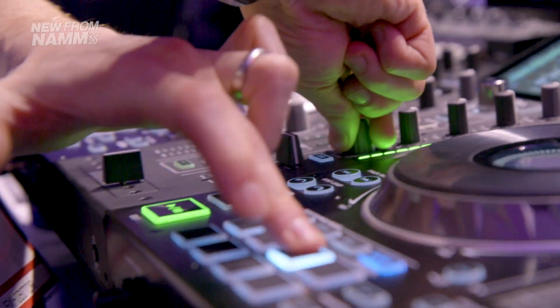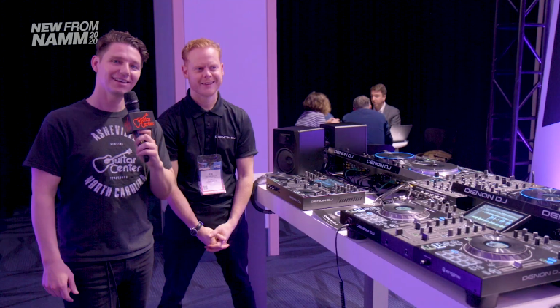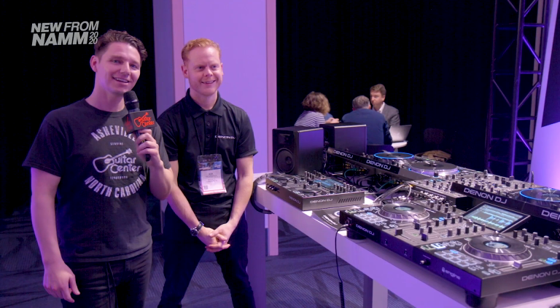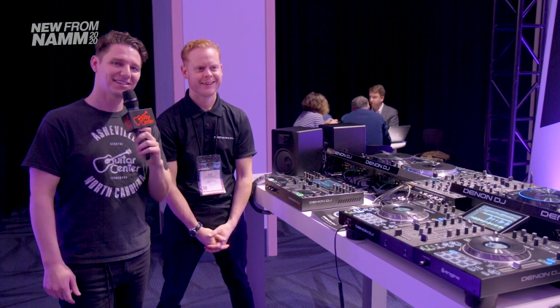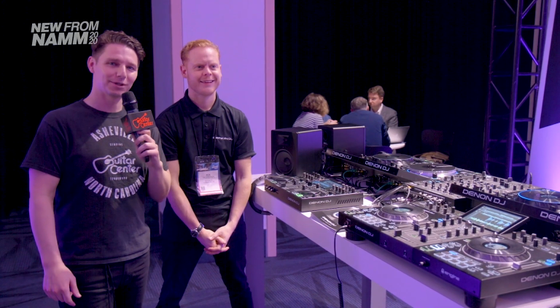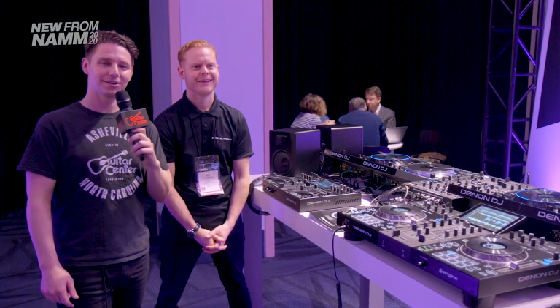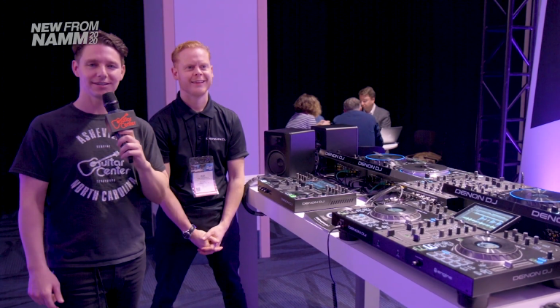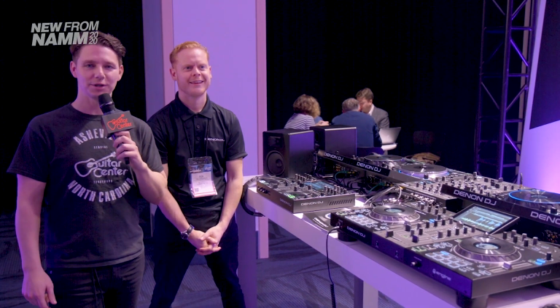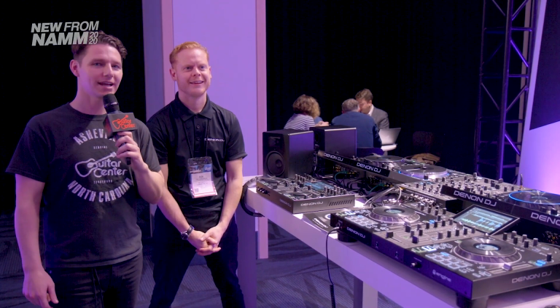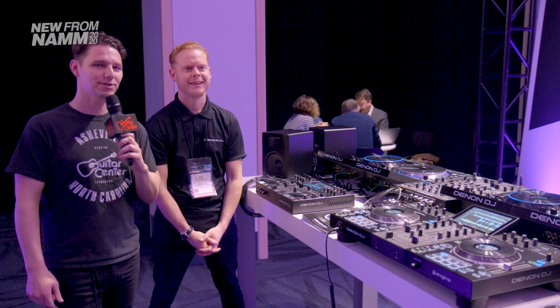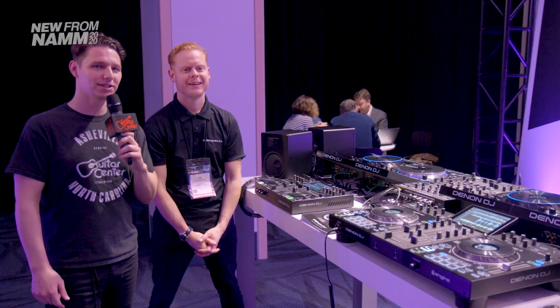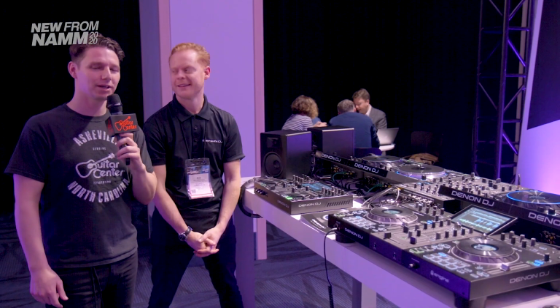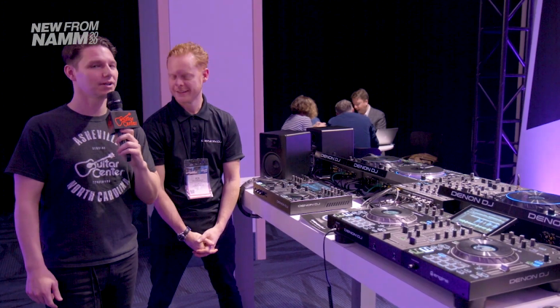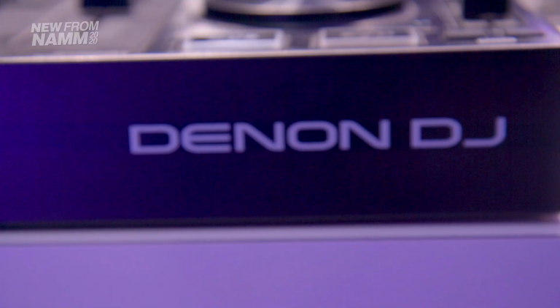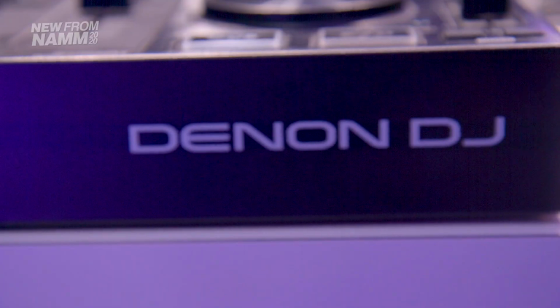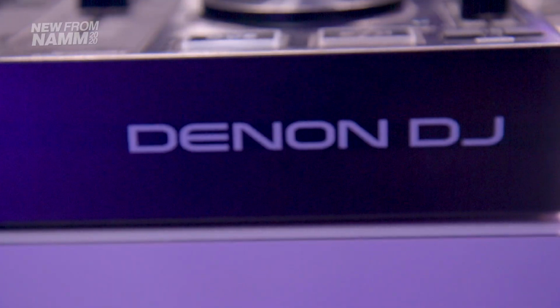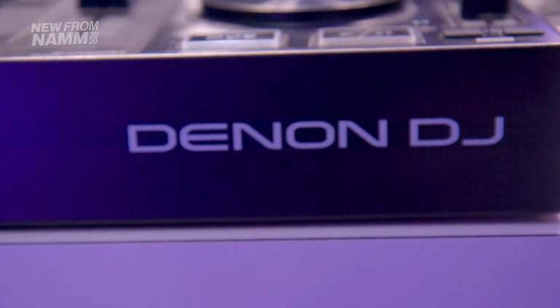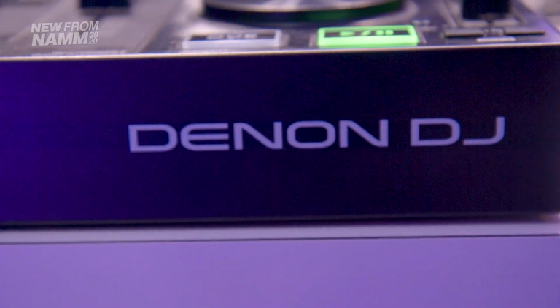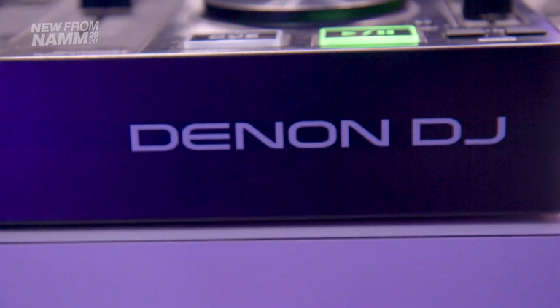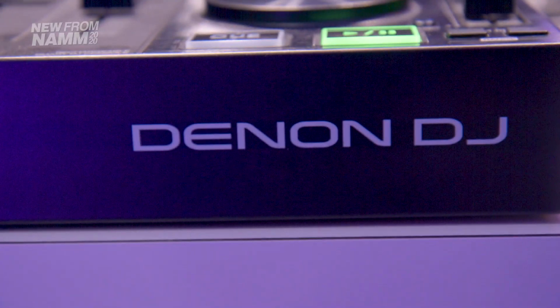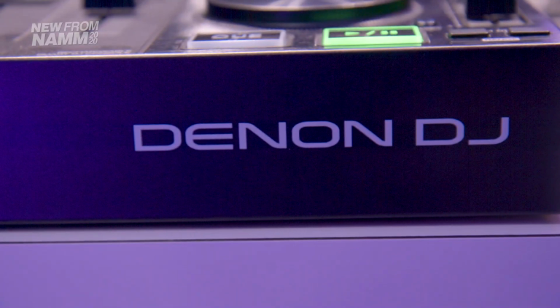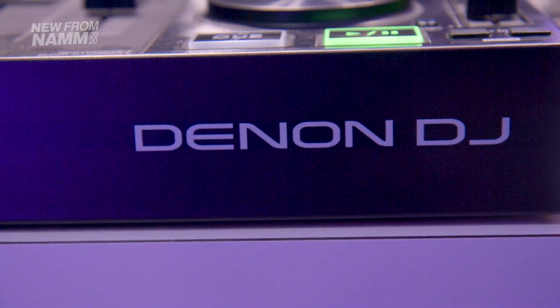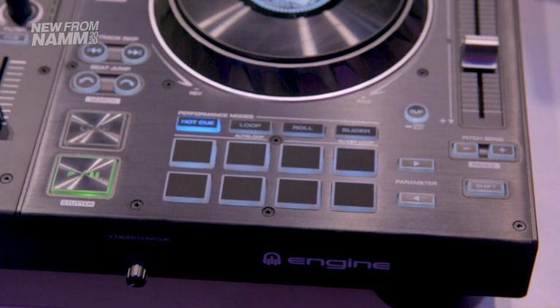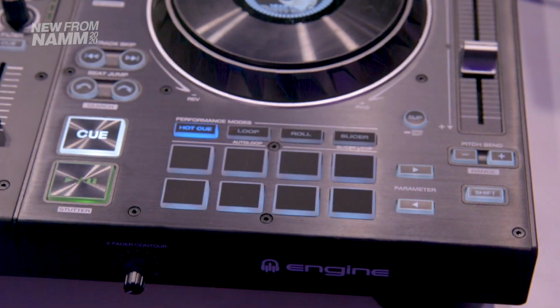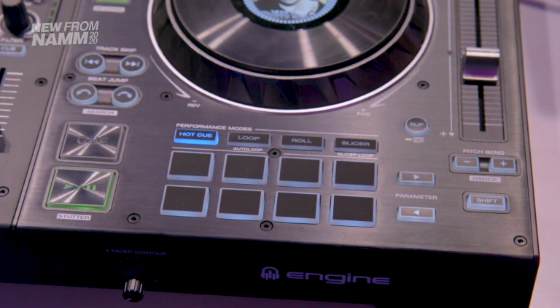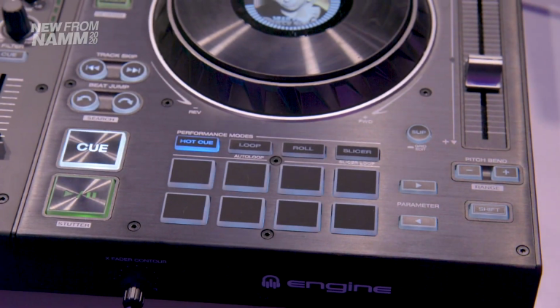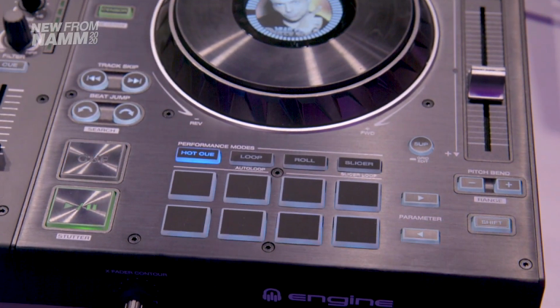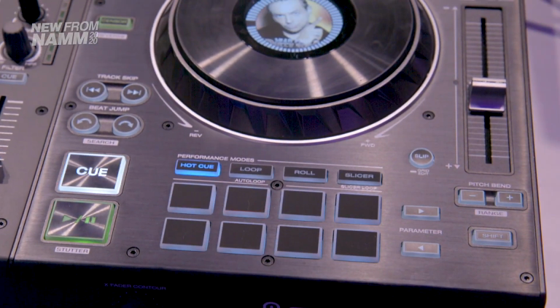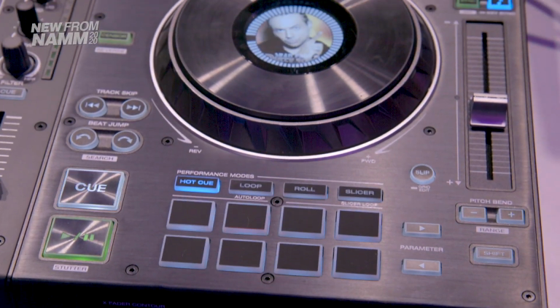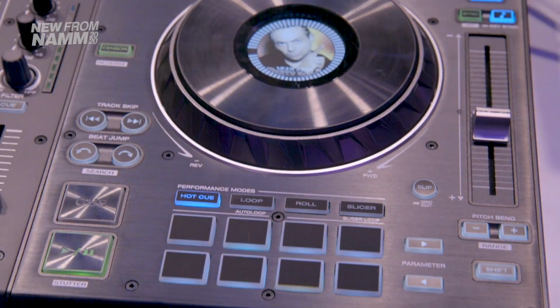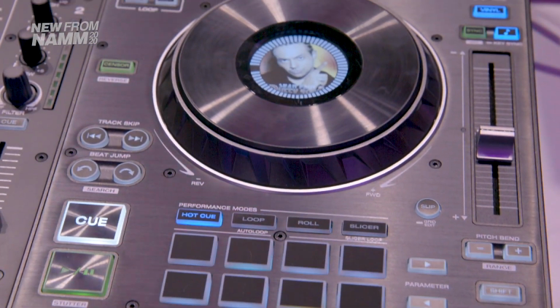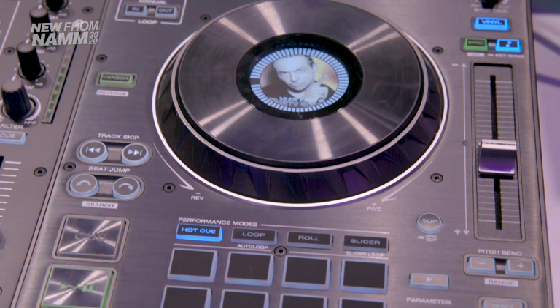Hey gang, it's Steve with Guitar Center. We're at NAMM 2020, hanging out in the Denon DJ booth with Rick, checking out the new Prime 2 and Prime Go.